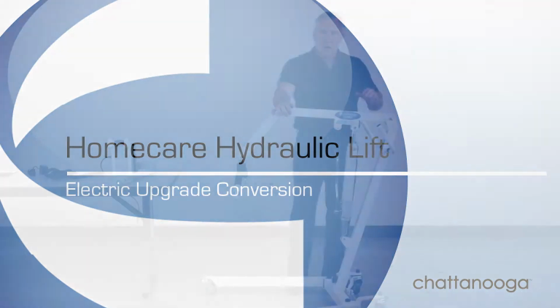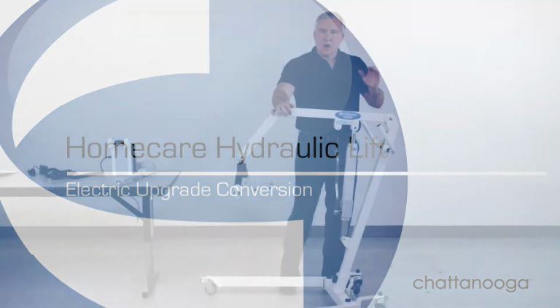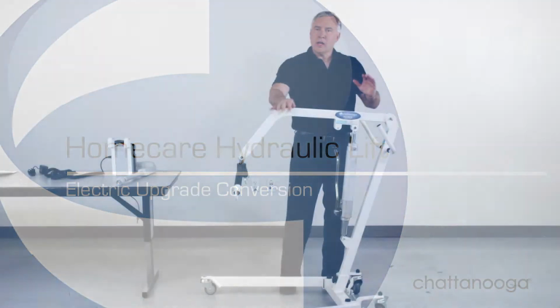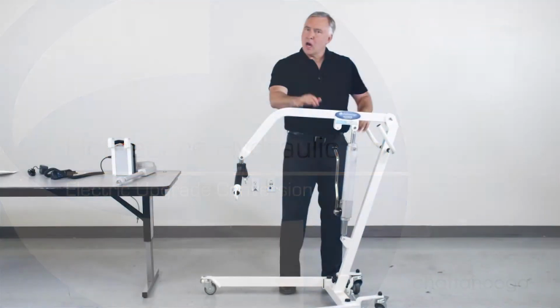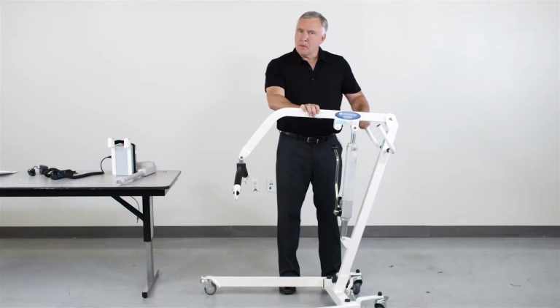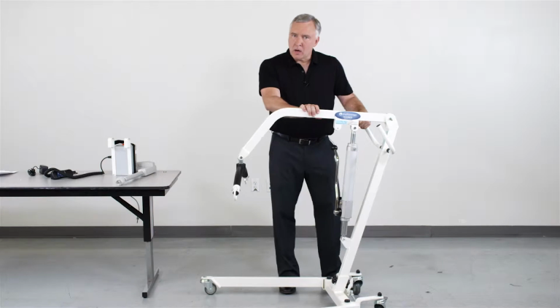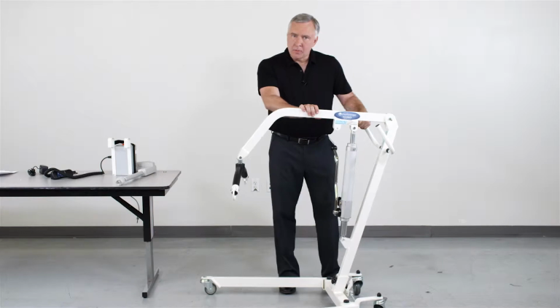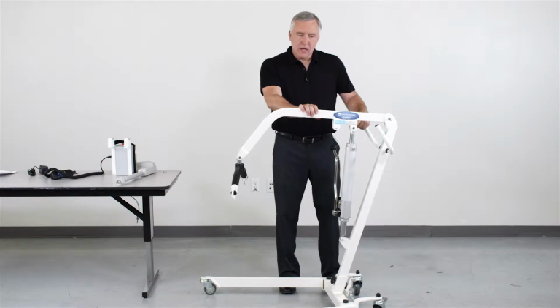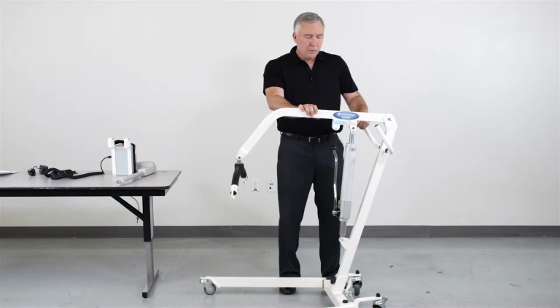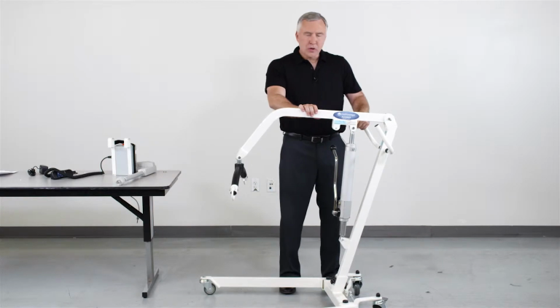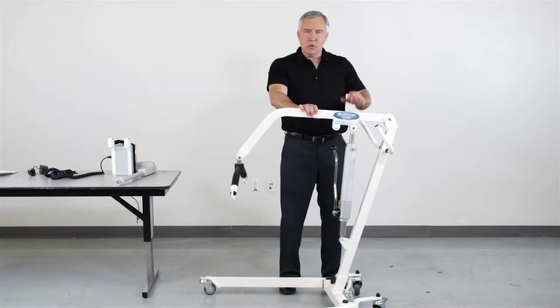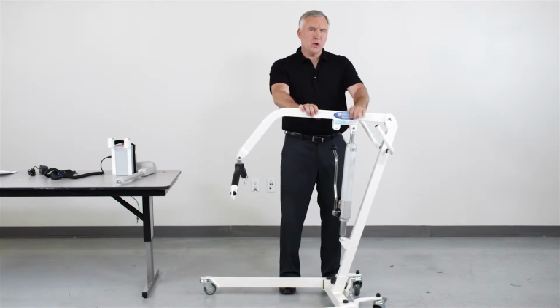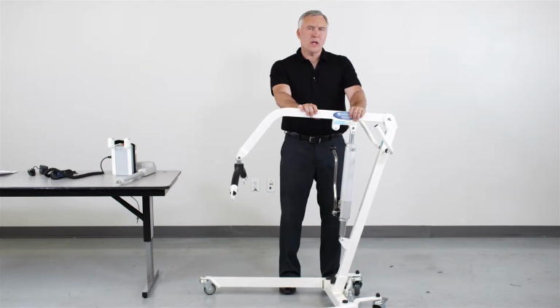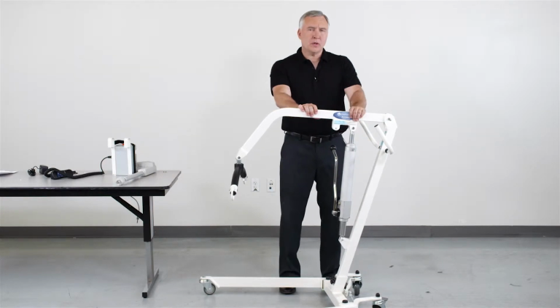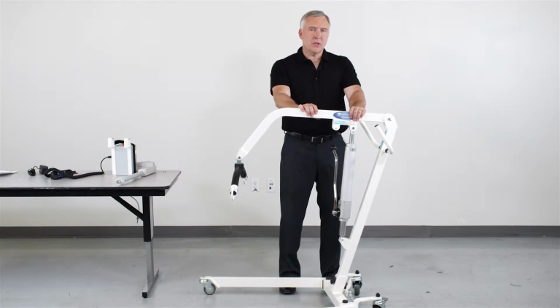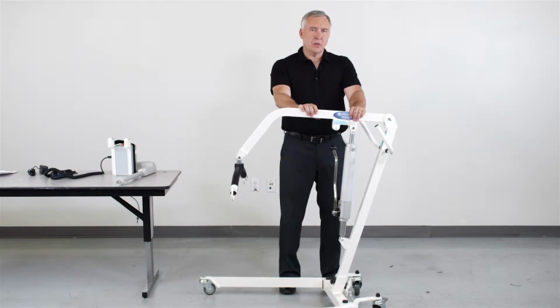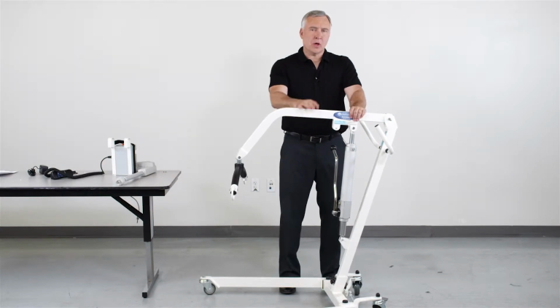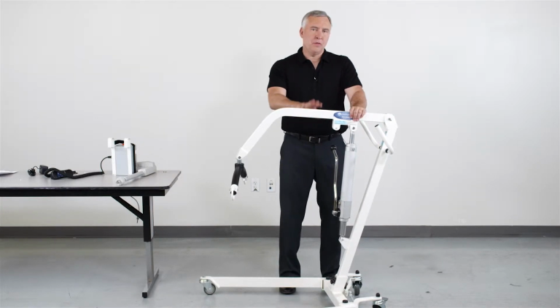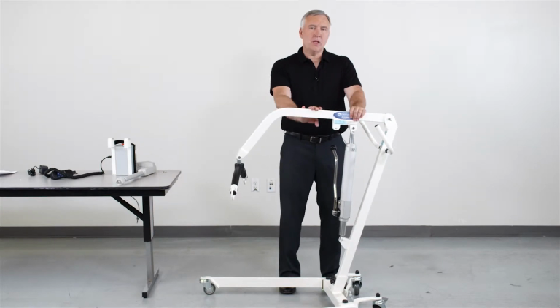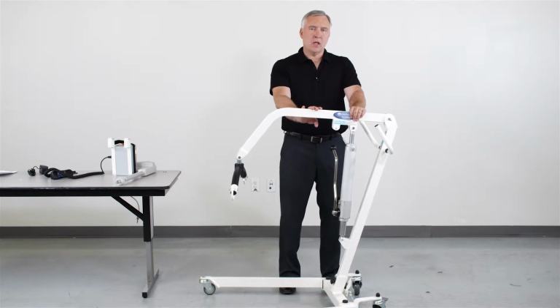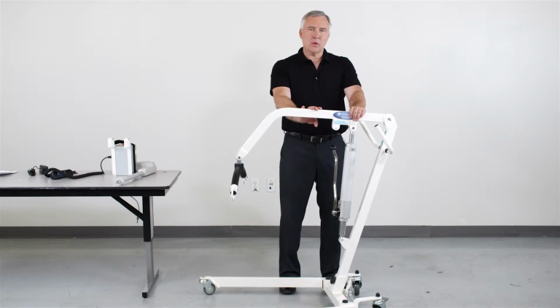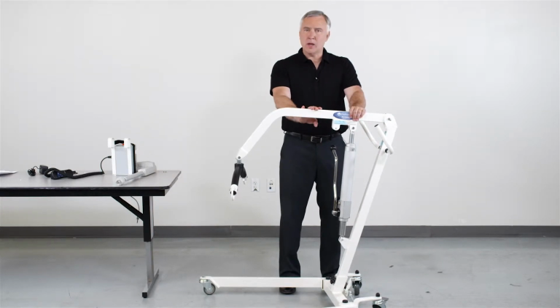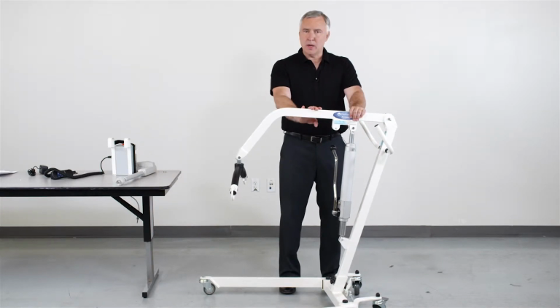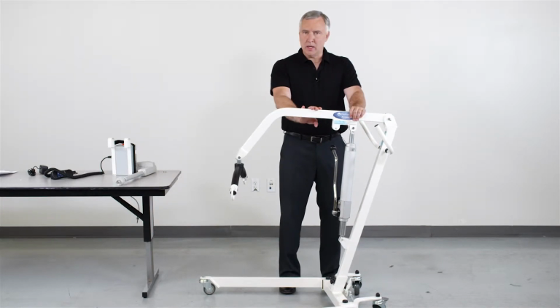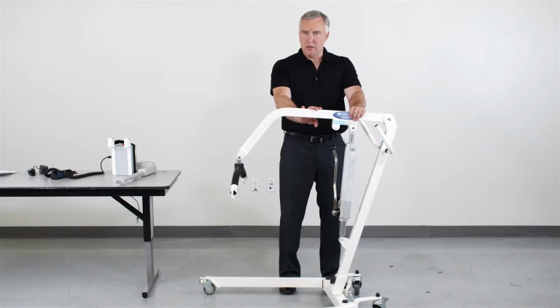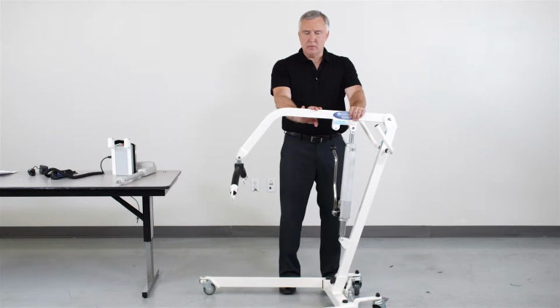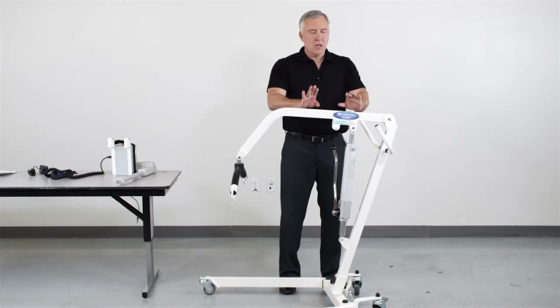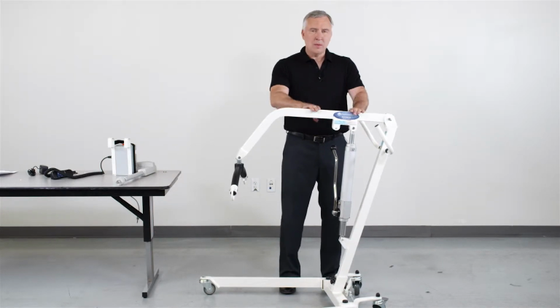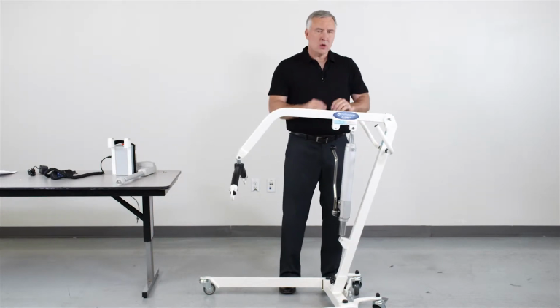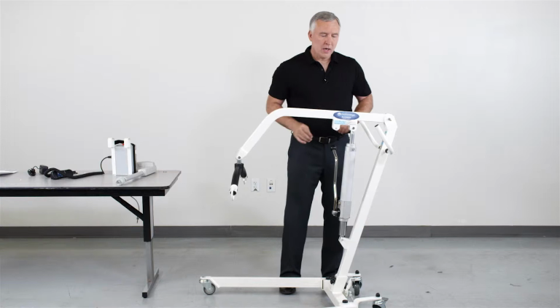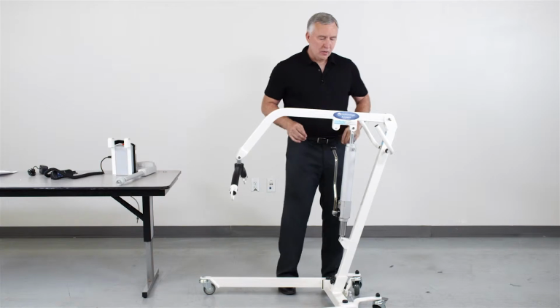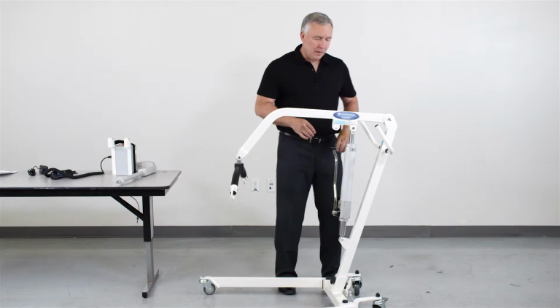Our economy model can be converted to a full electric system with our convenient electric upgrade kit. Let me show you how to do that.